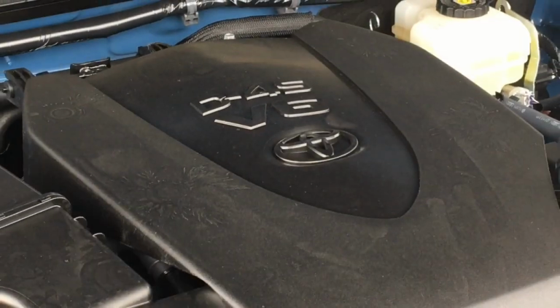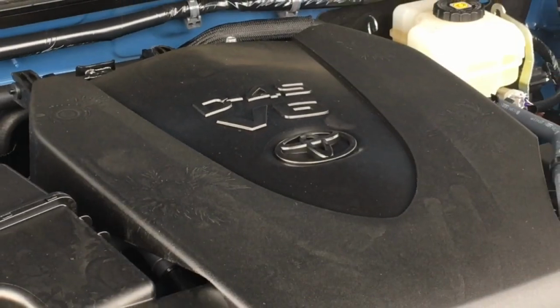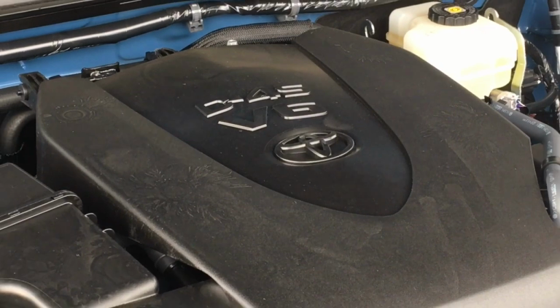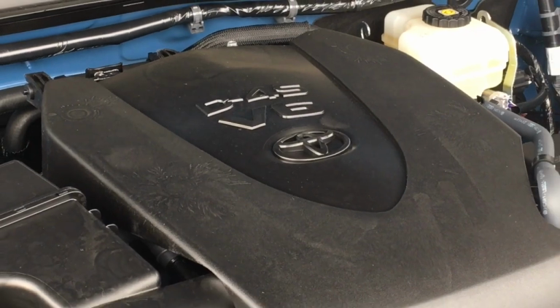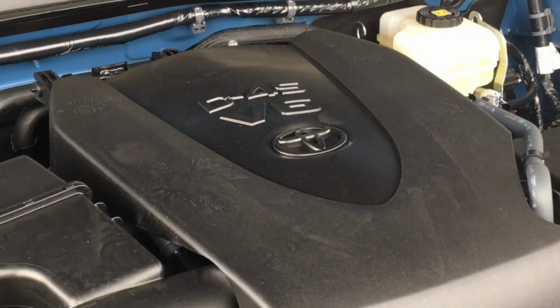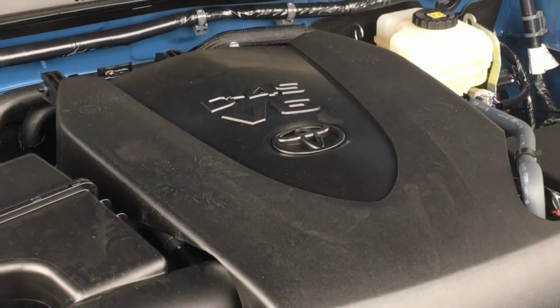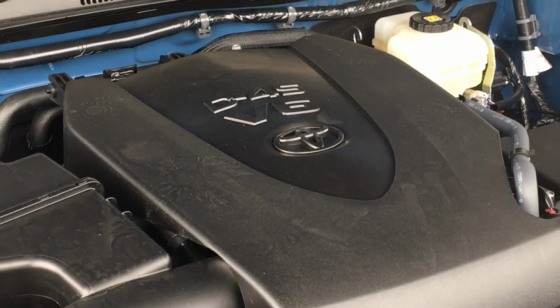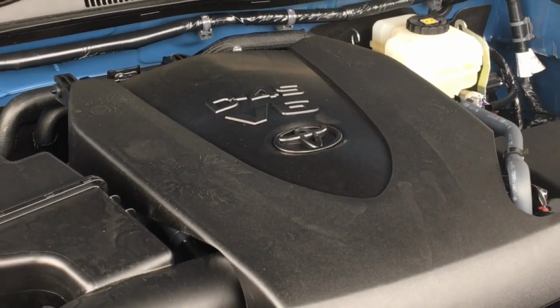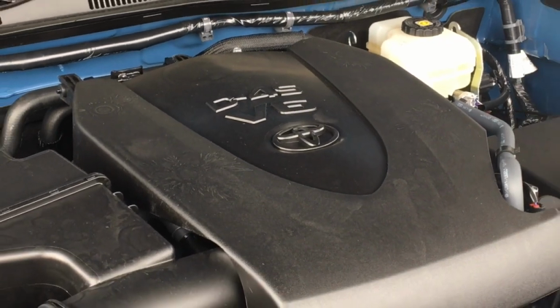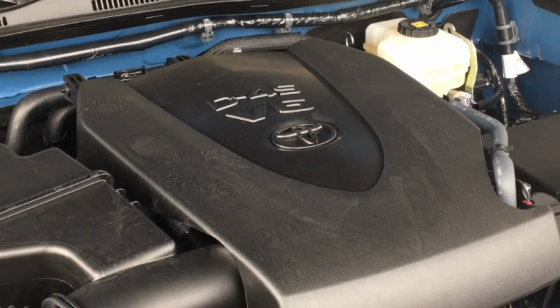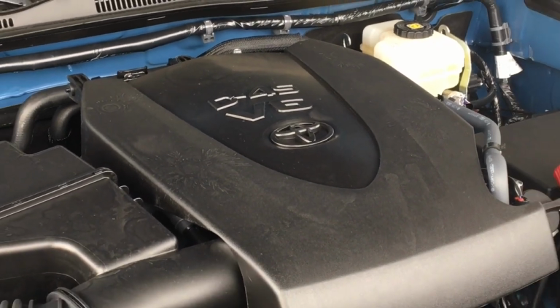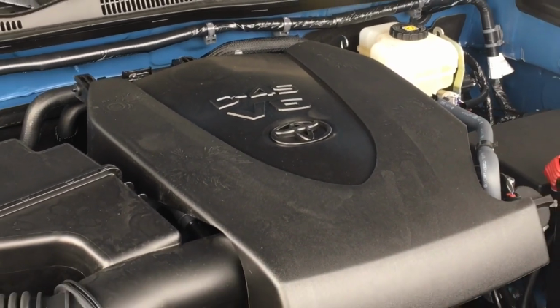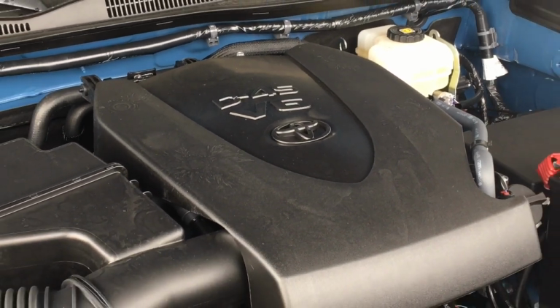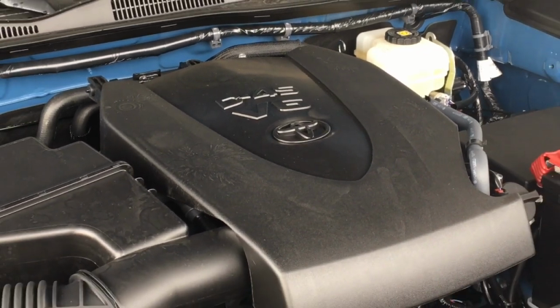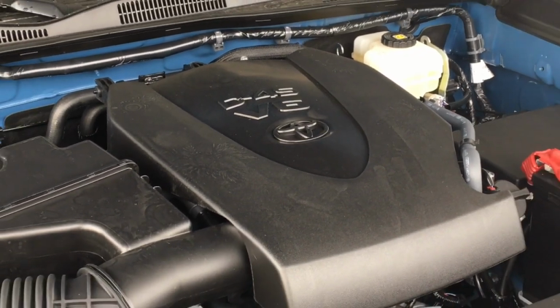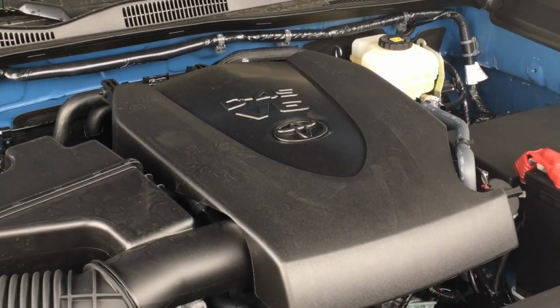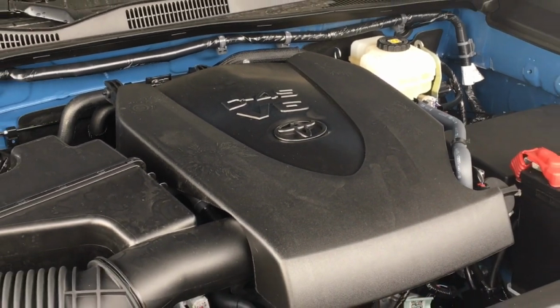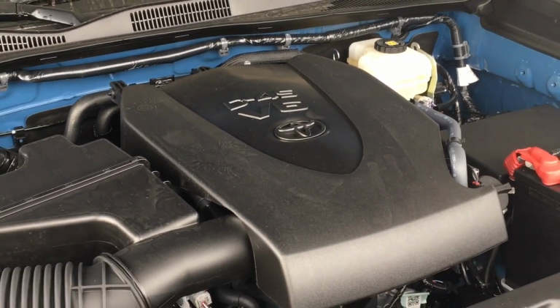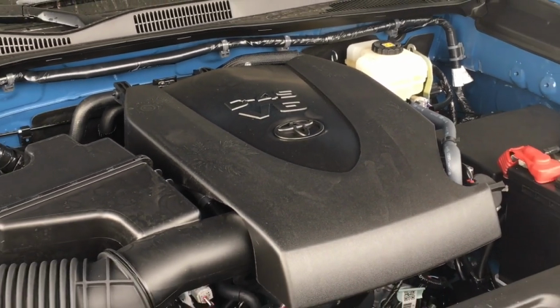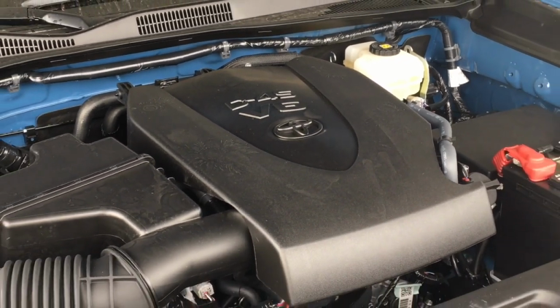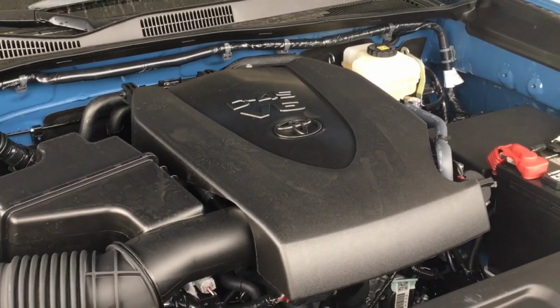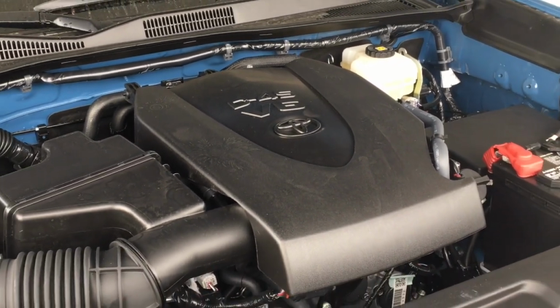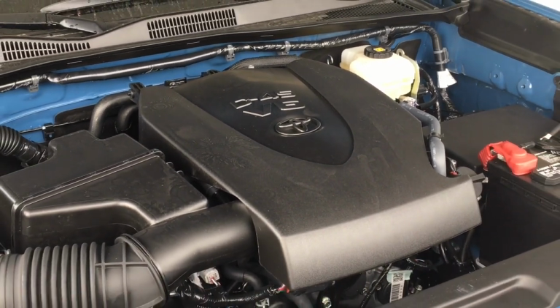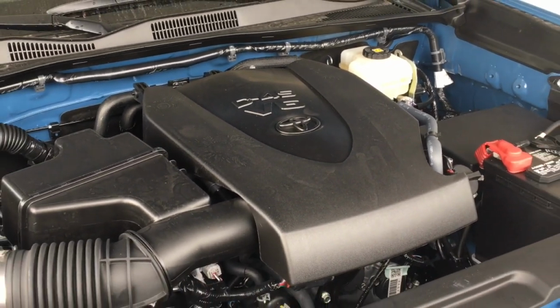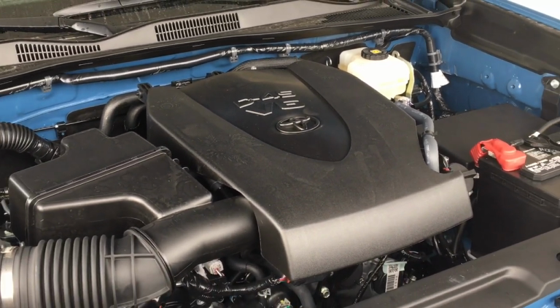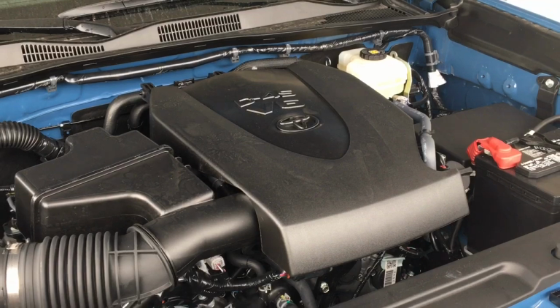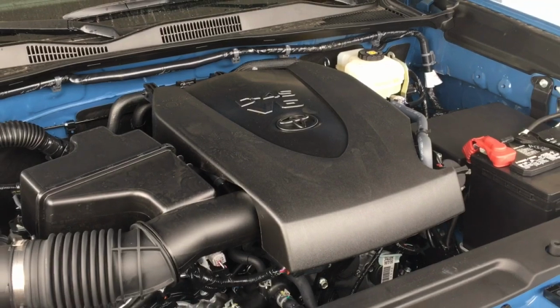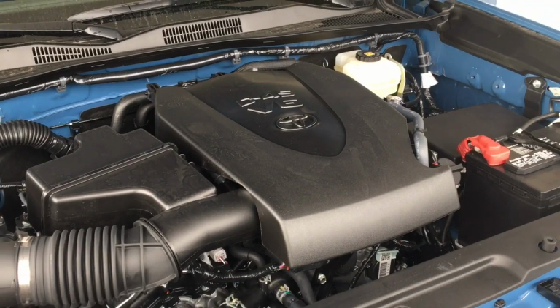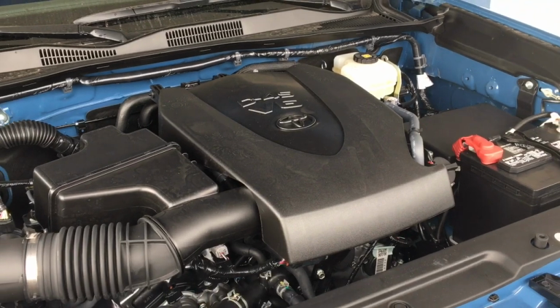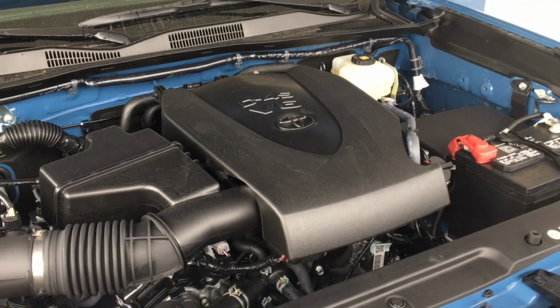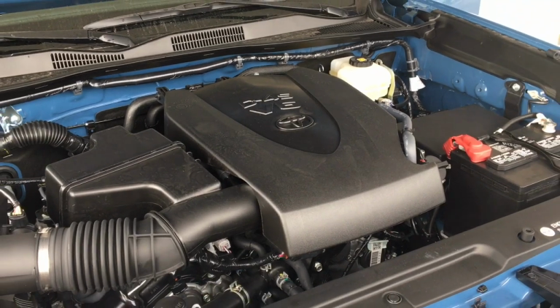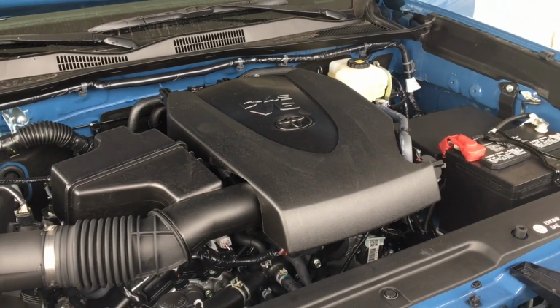There's no shortage of power with a 3.5-litre V6 under the hood, mated to a six-speed automatic transmission and four-wheel drive.